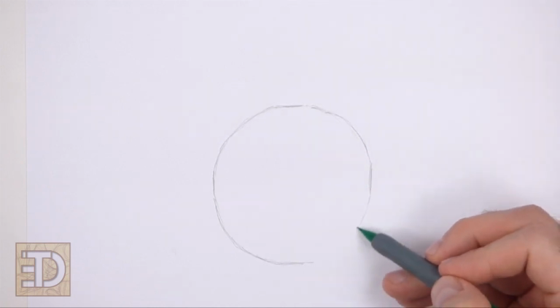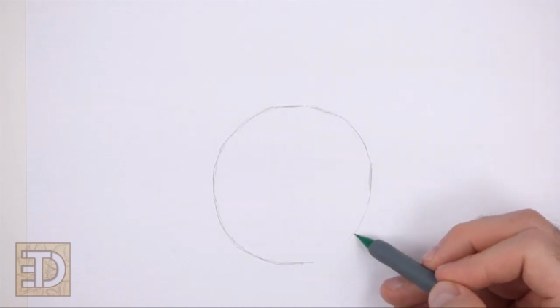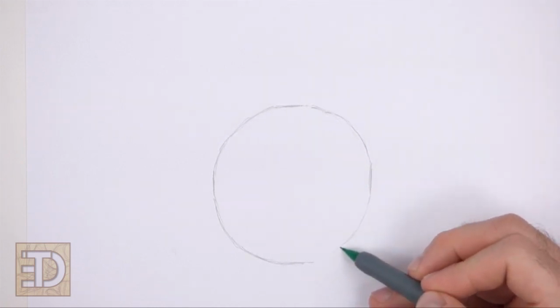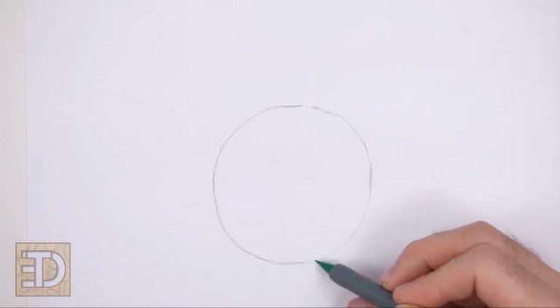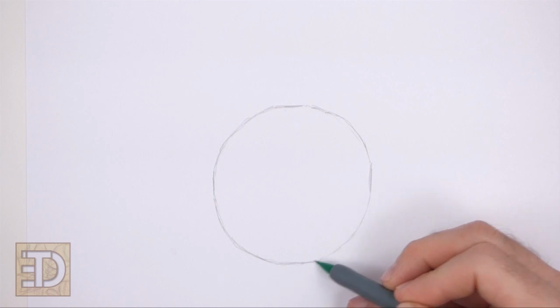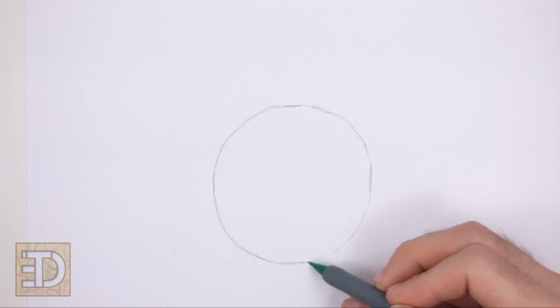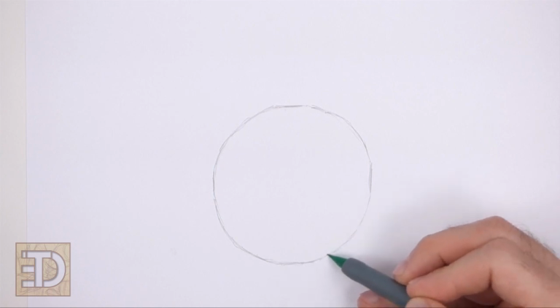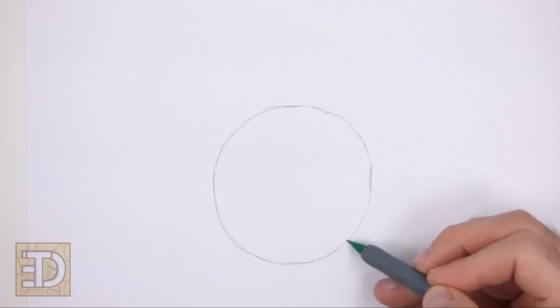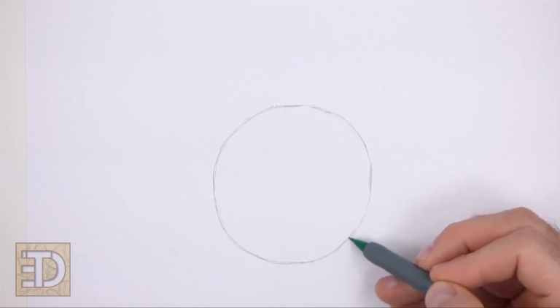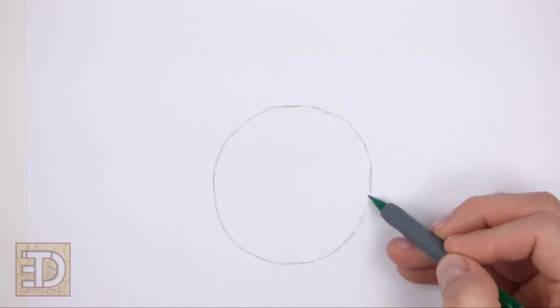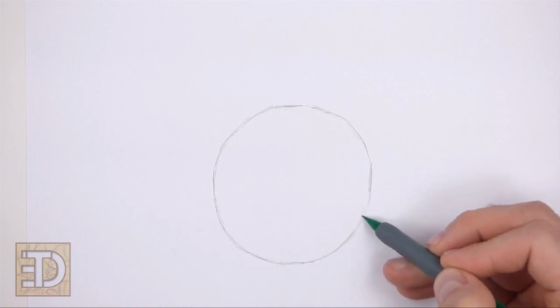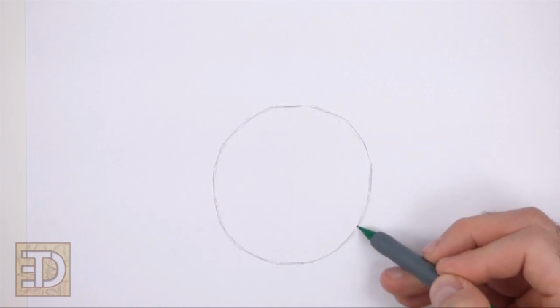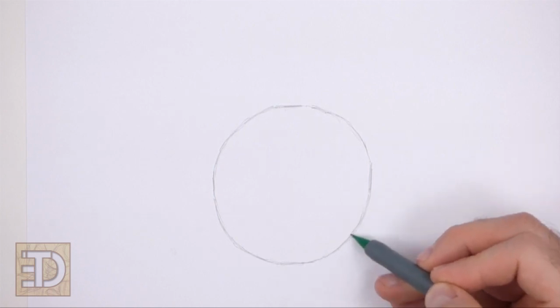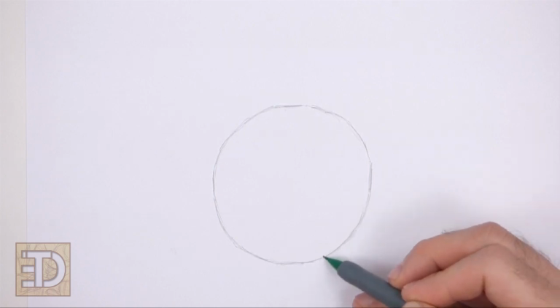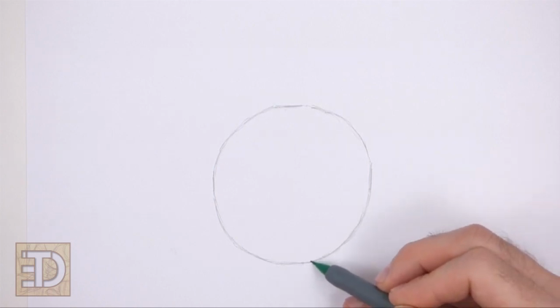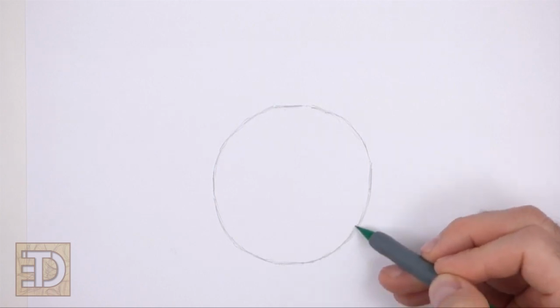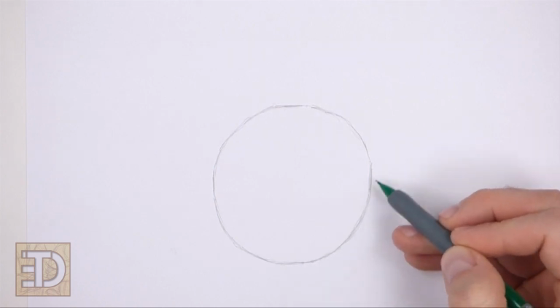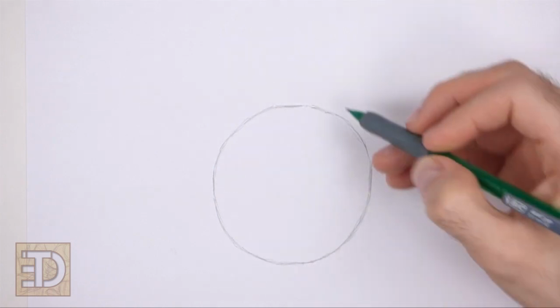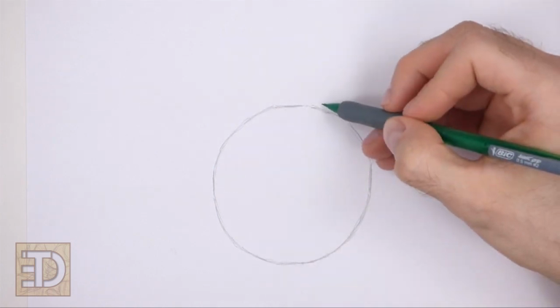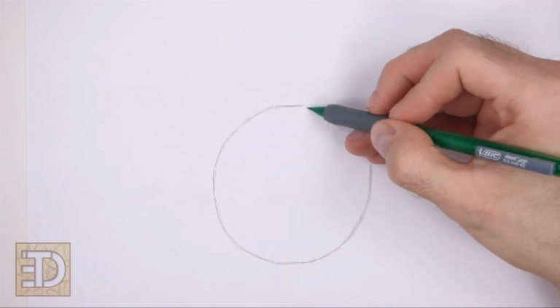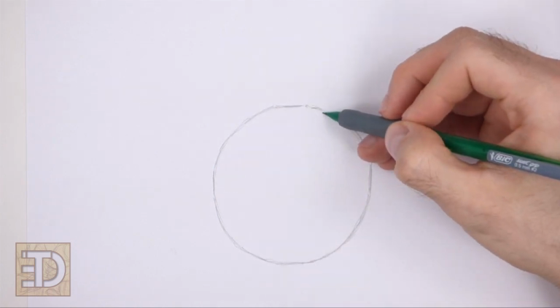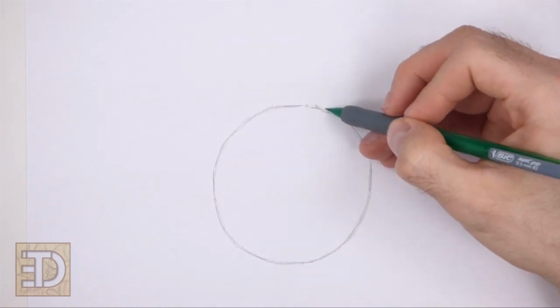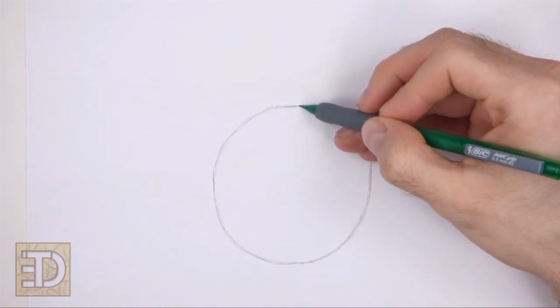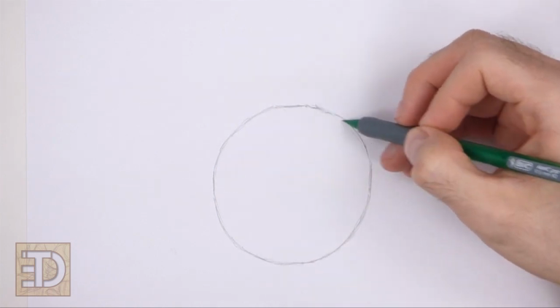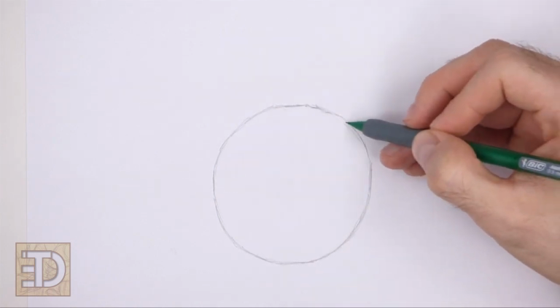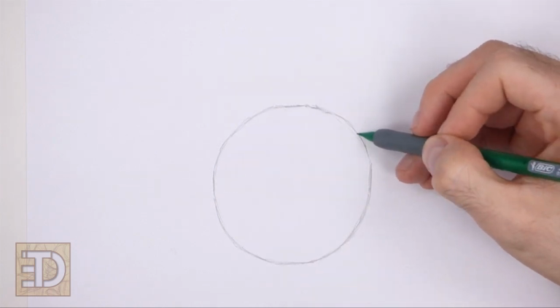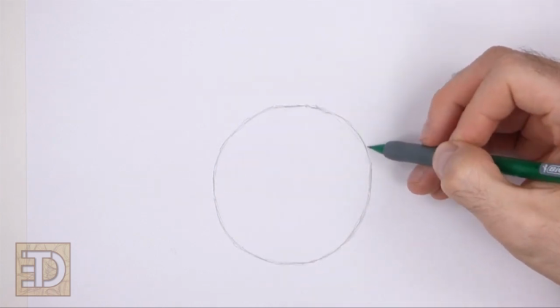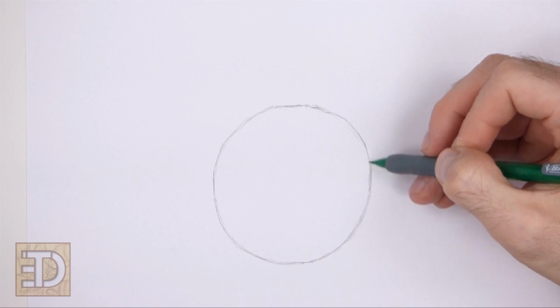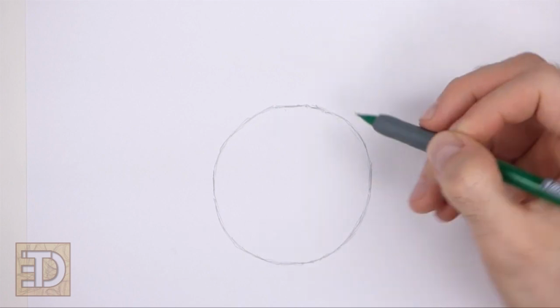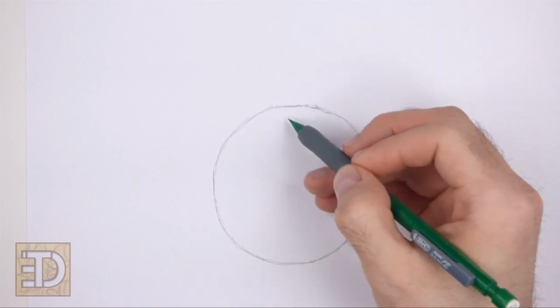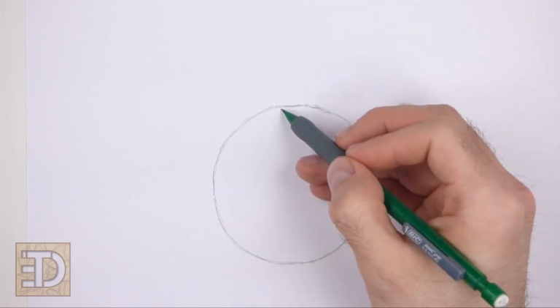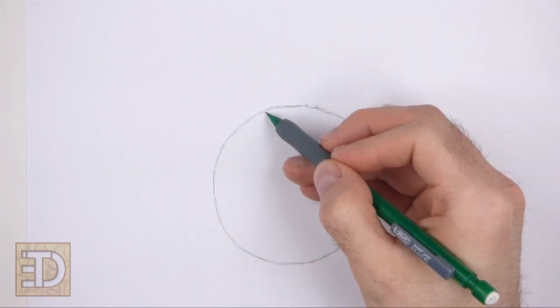The circle doesn't have to be perfect, but if you're having trouble drawing it, just trace the outer edge of a cup or a bowl or anything else with a circular edge.